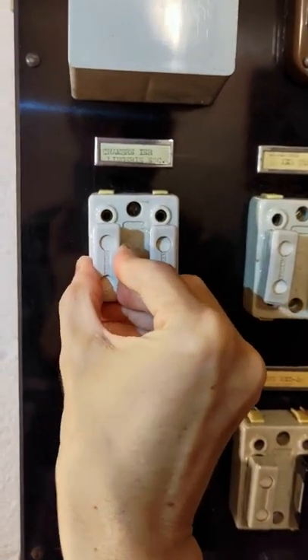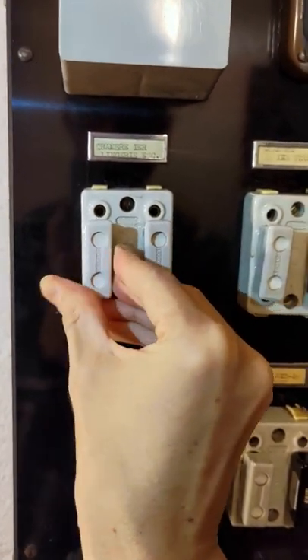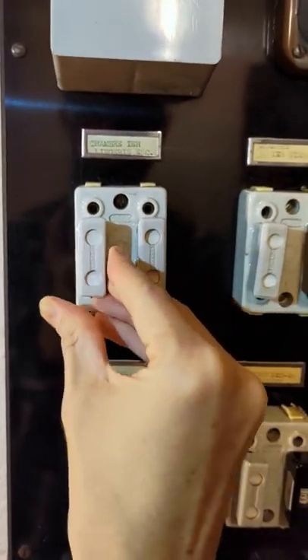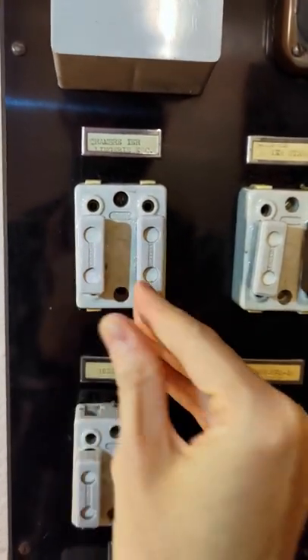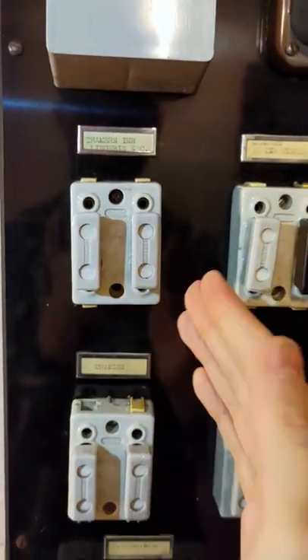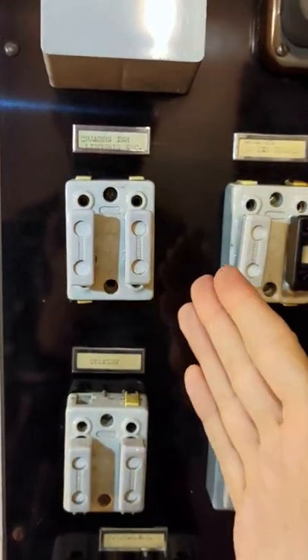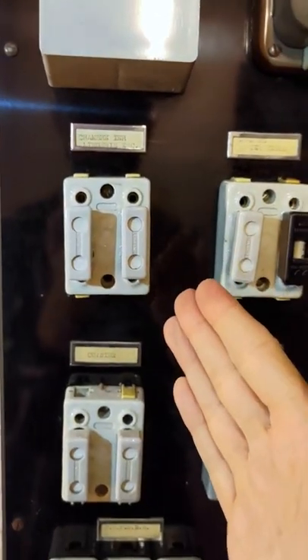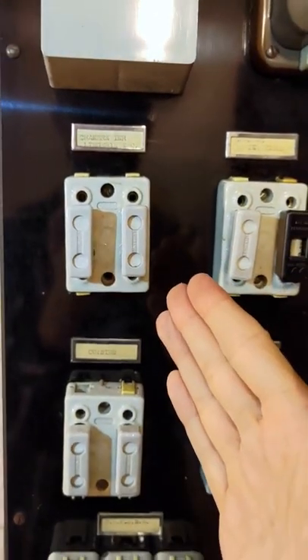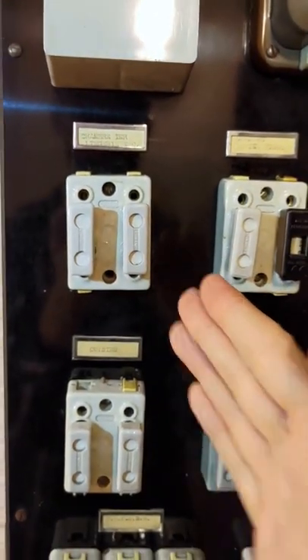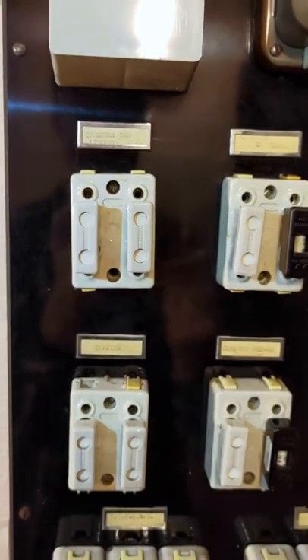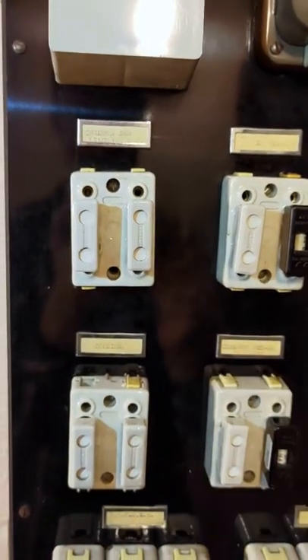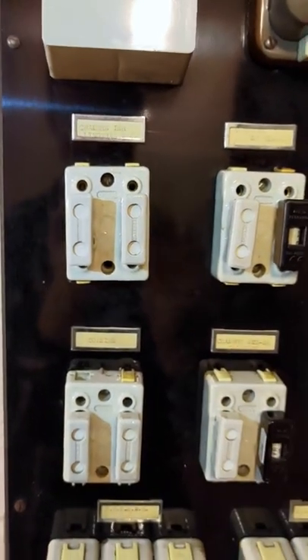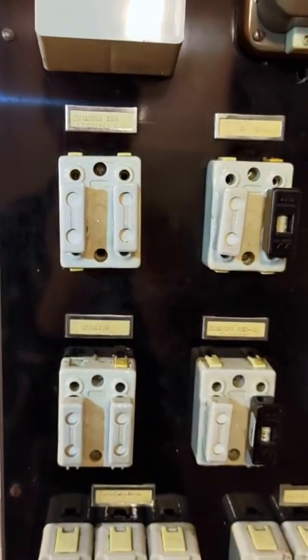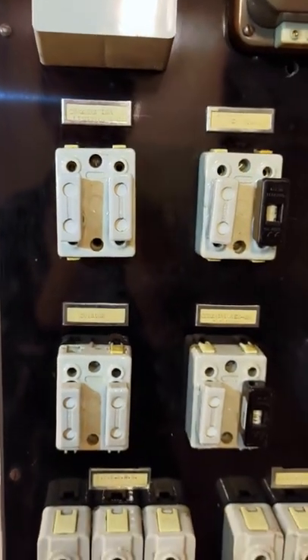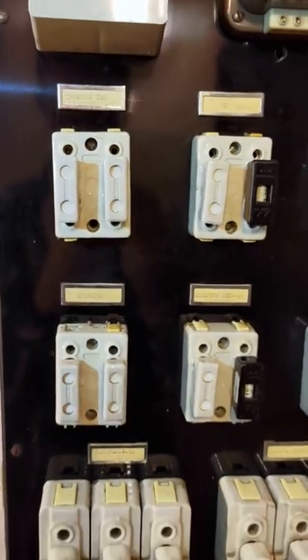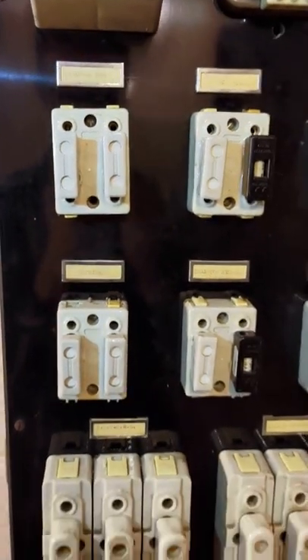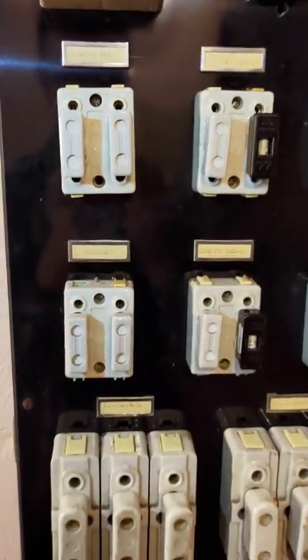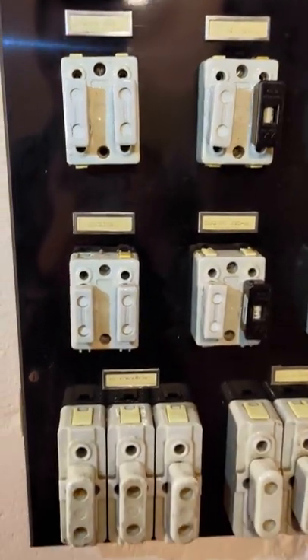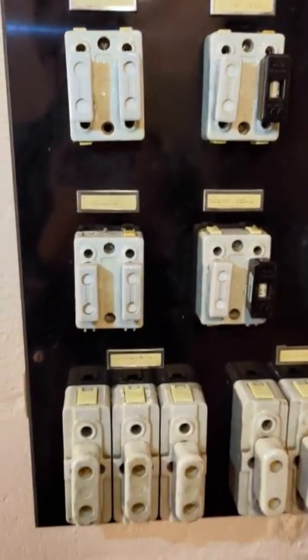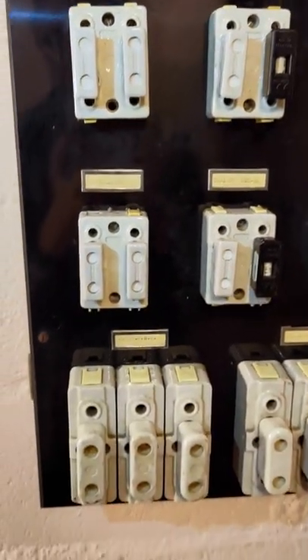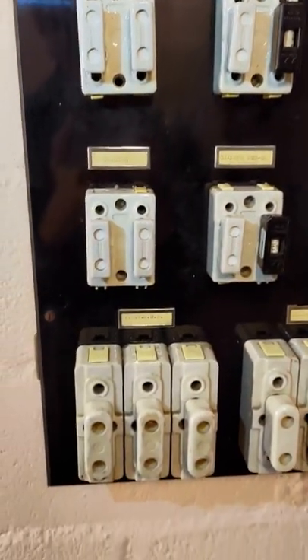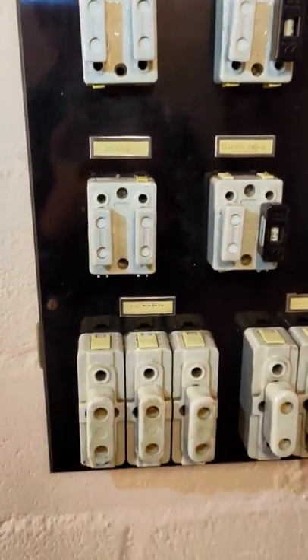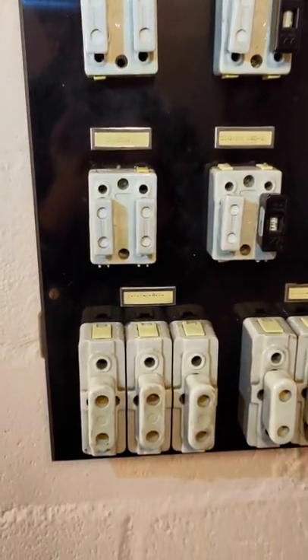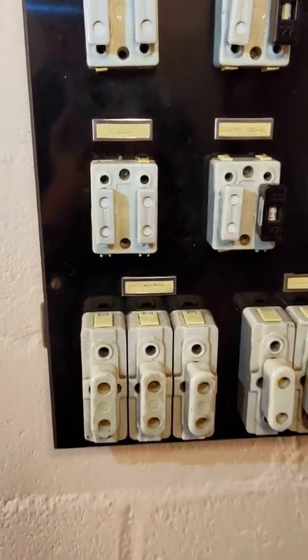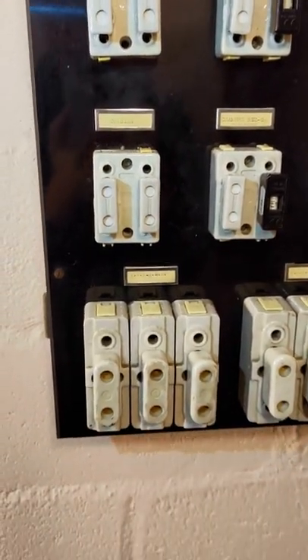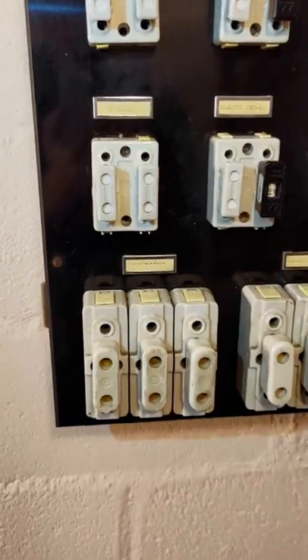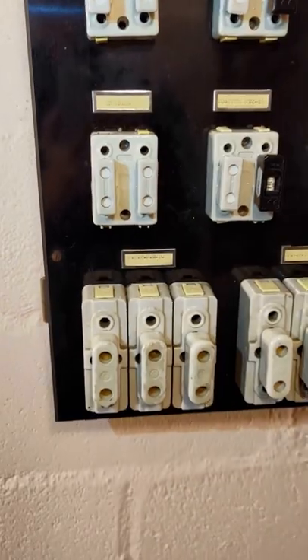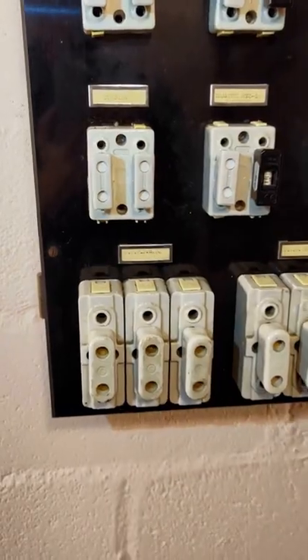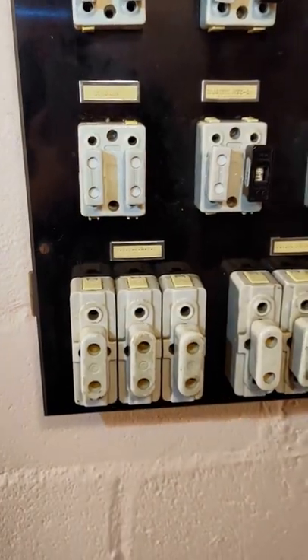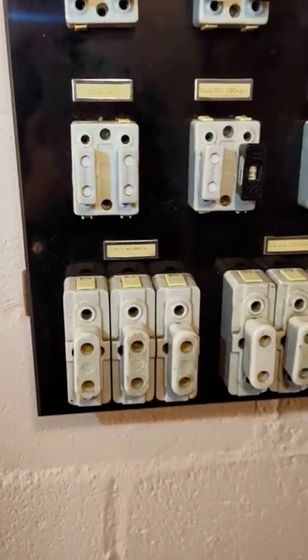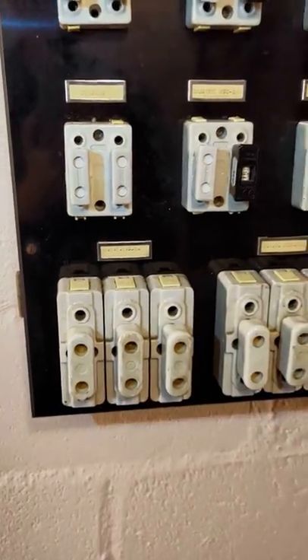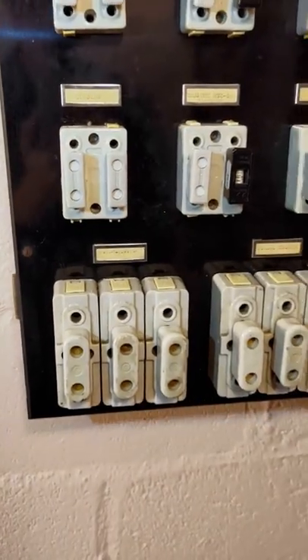This is a two pole fuse up here. We have both hot and neutral, and if we look down here we have some three phase fuses also.